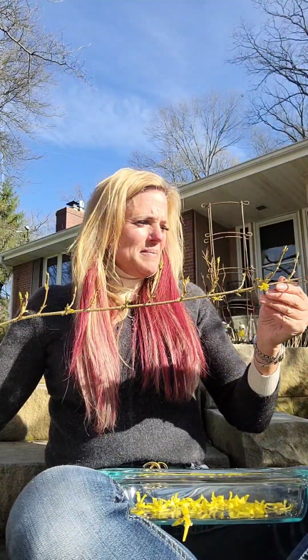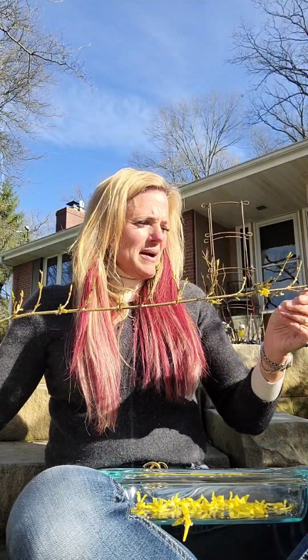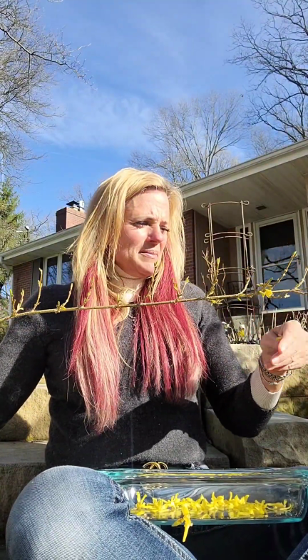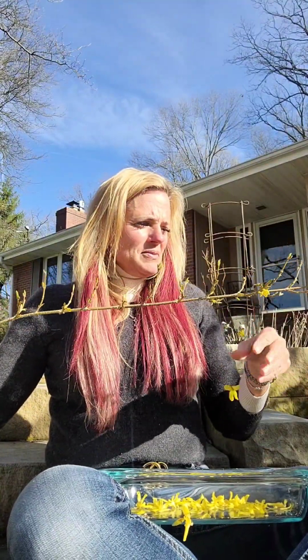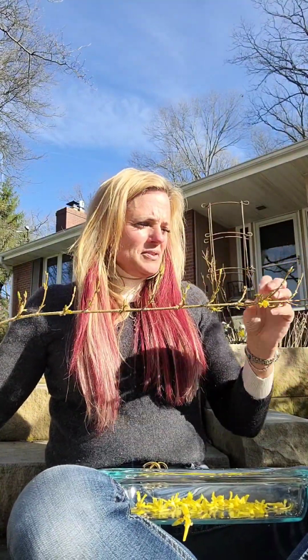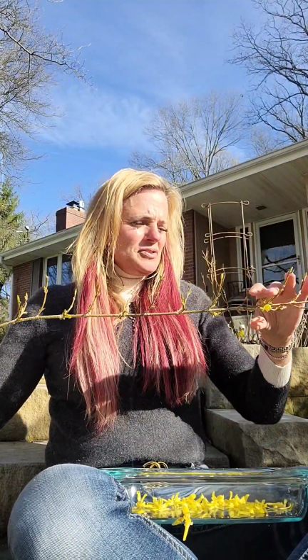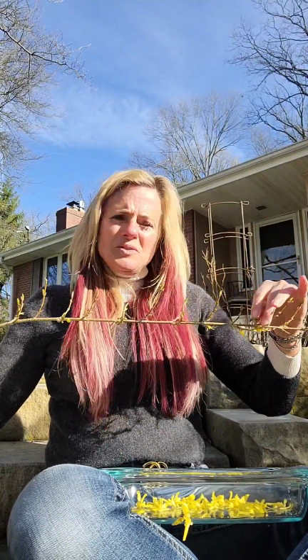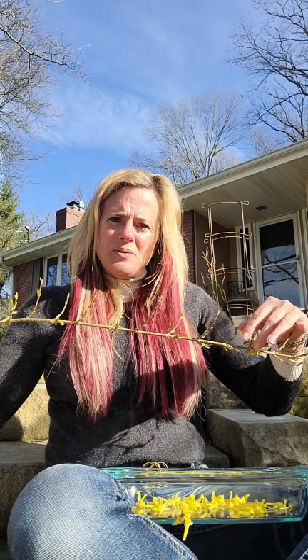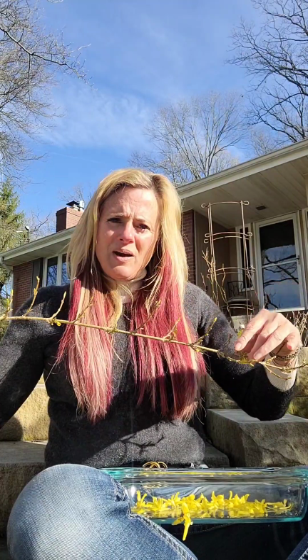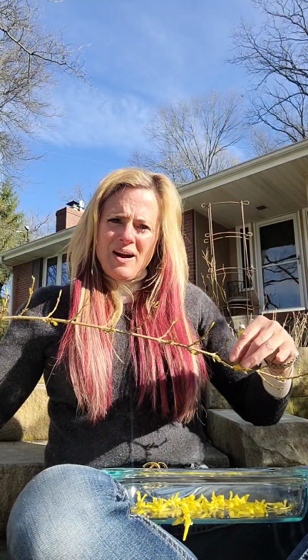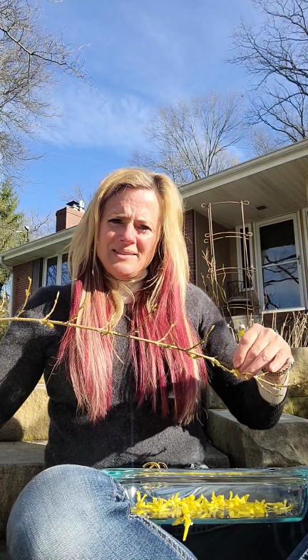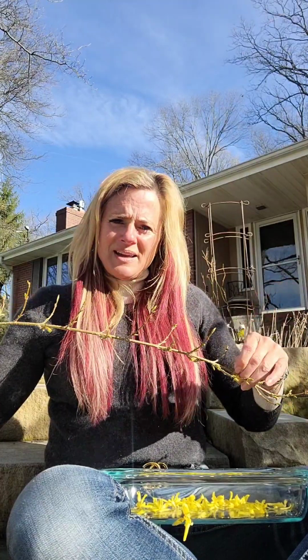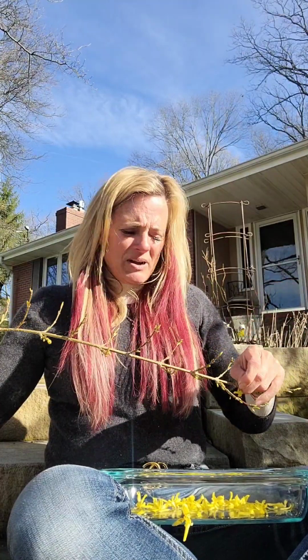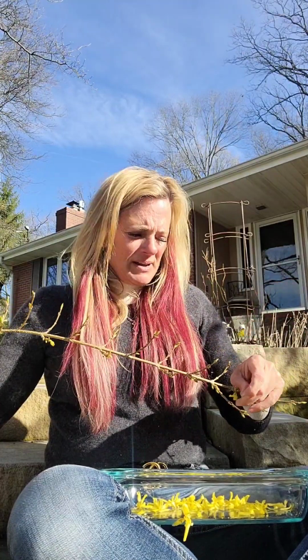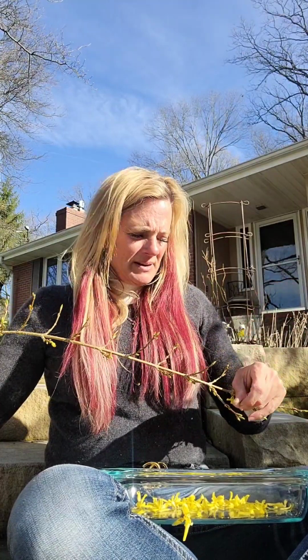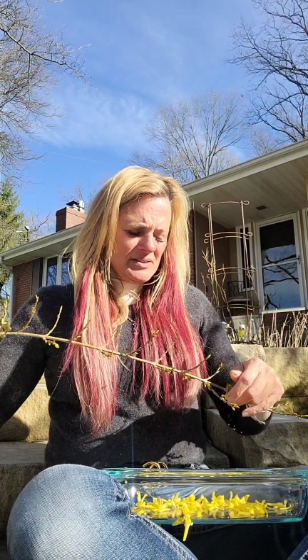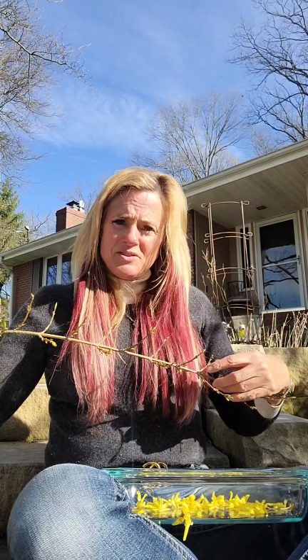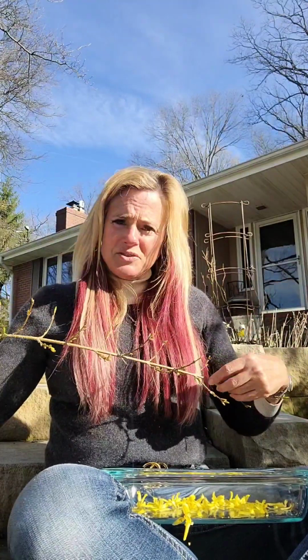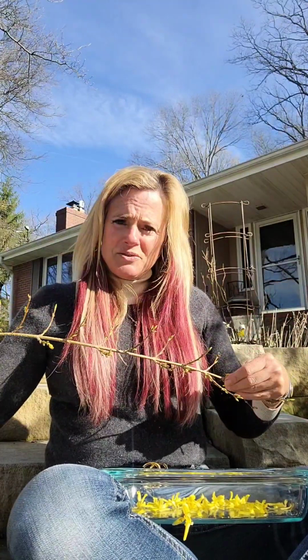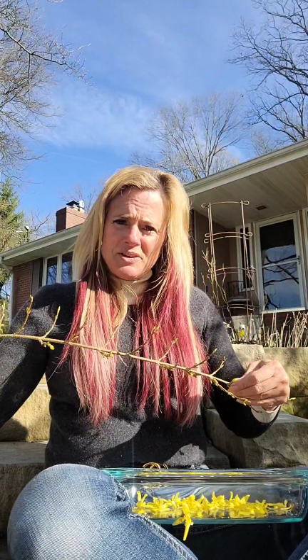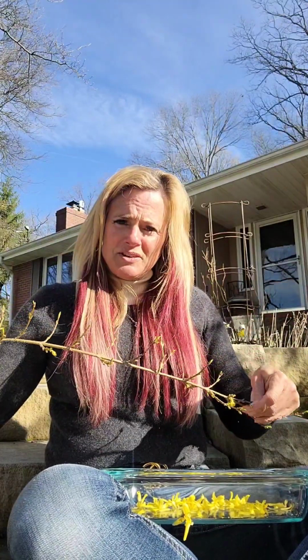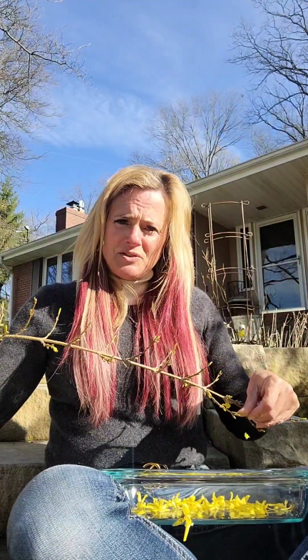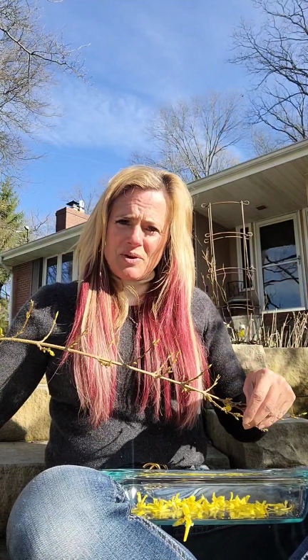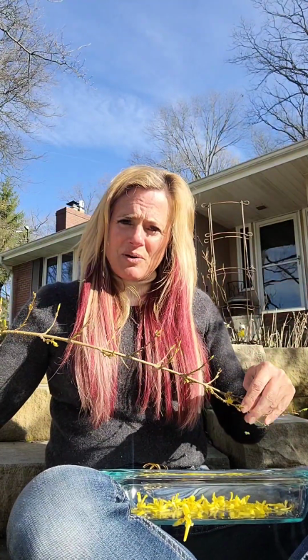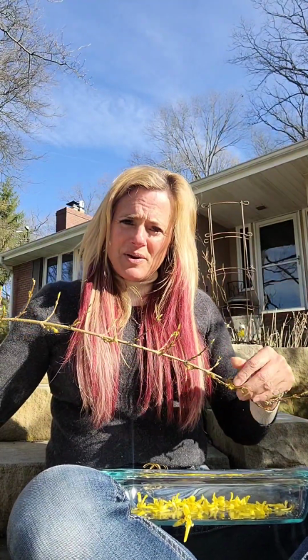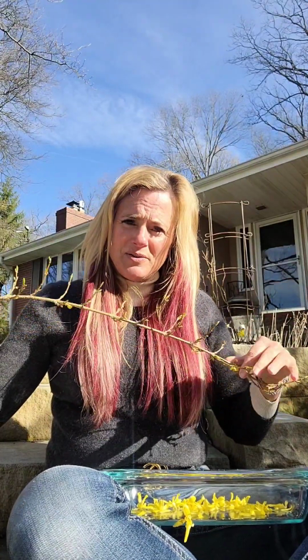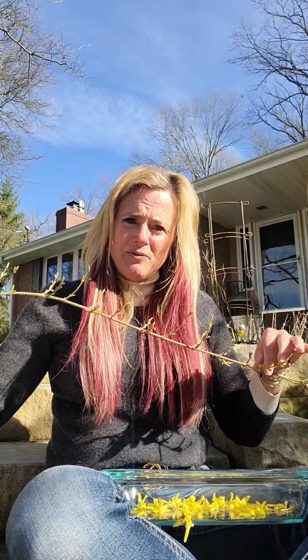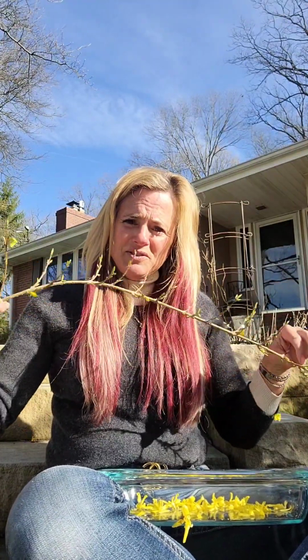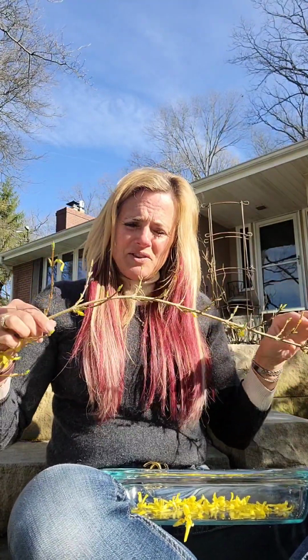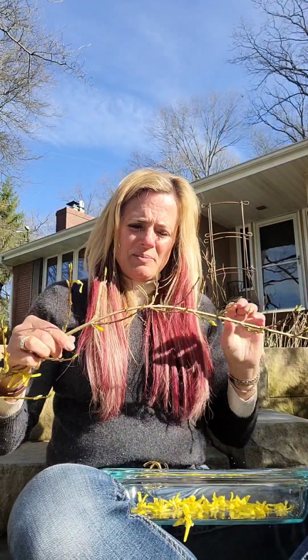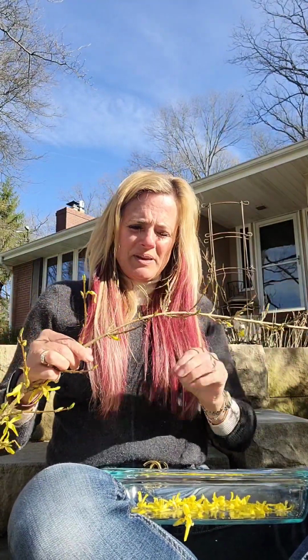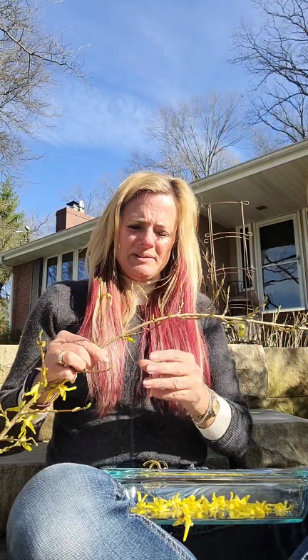I'm going to show you how I set mine into the dirt to grow new forsythia plants.